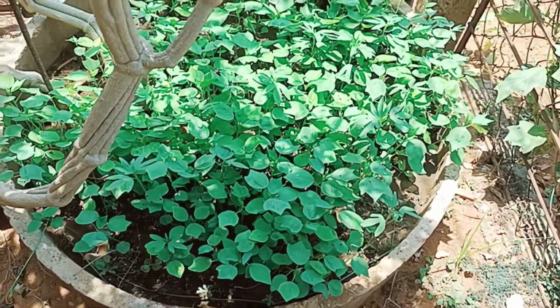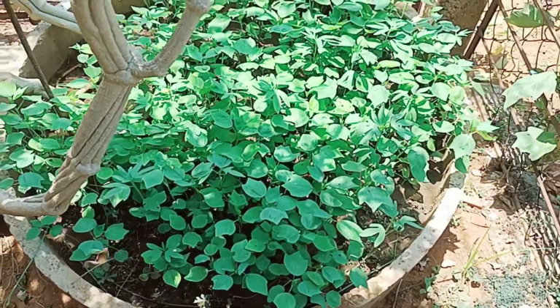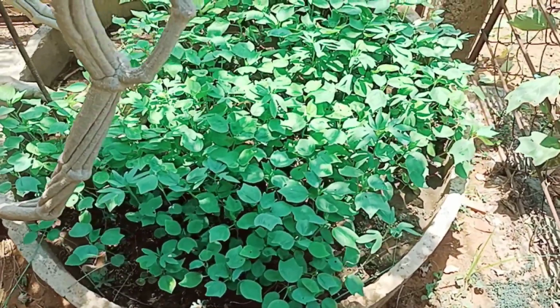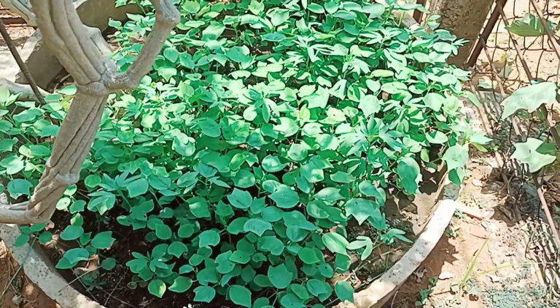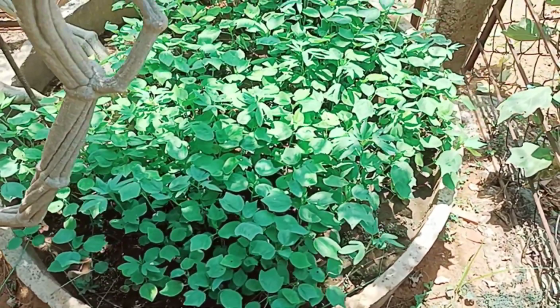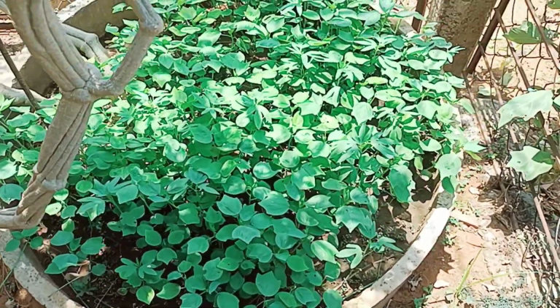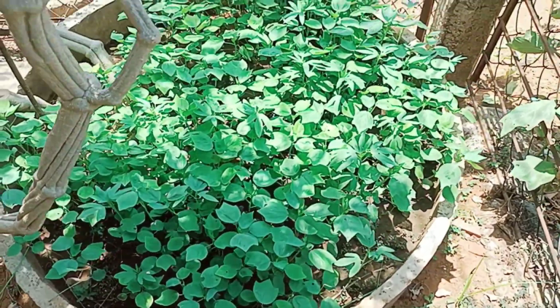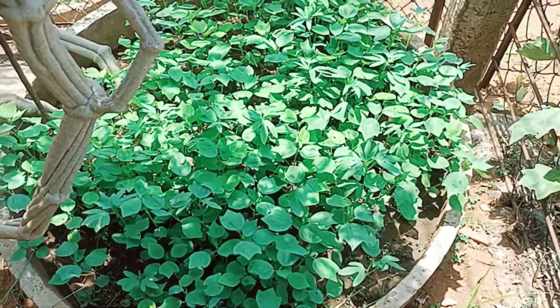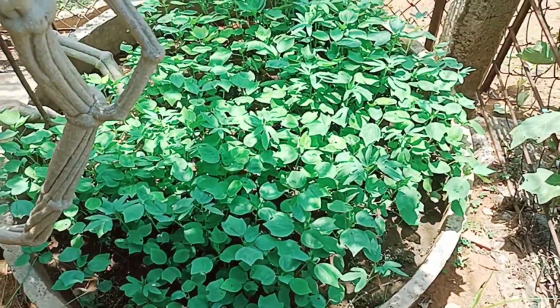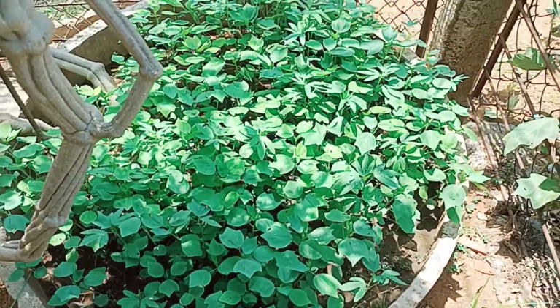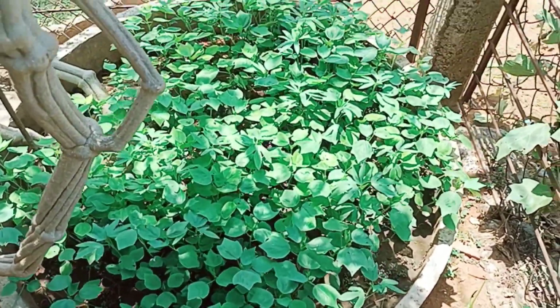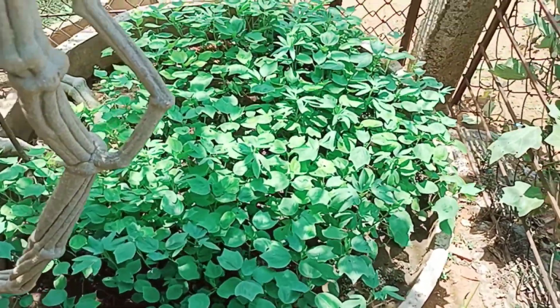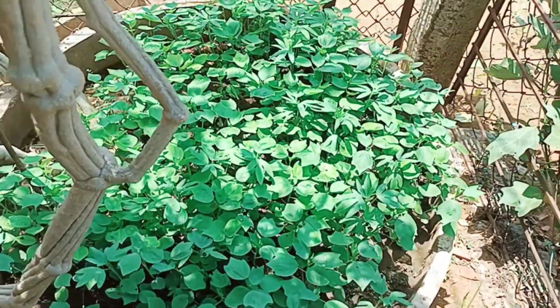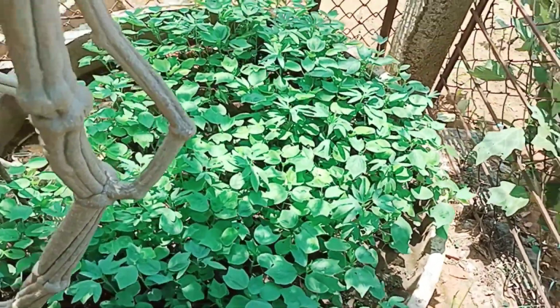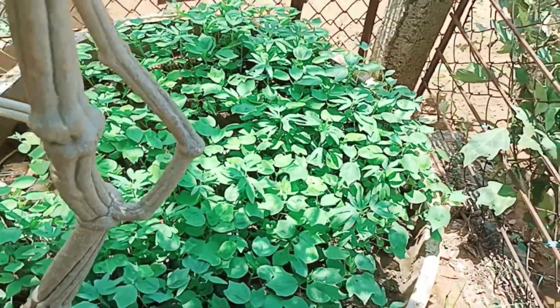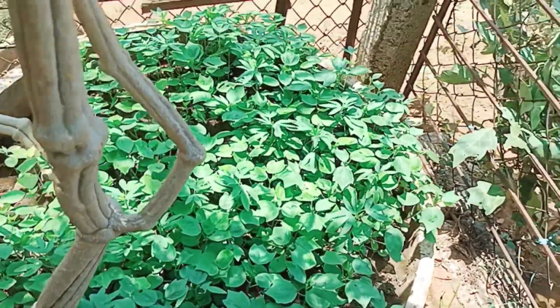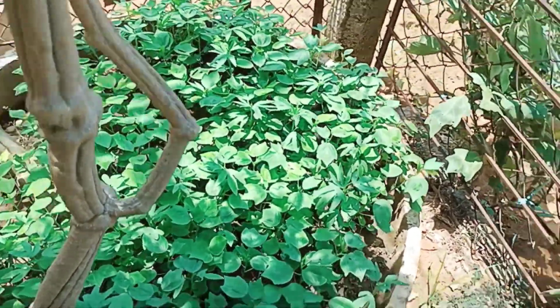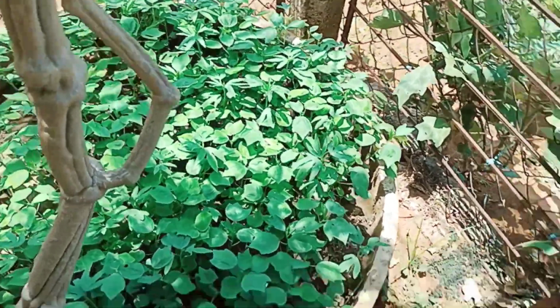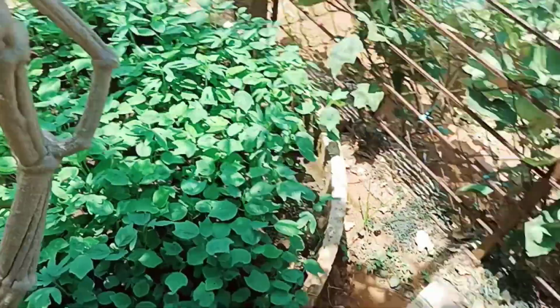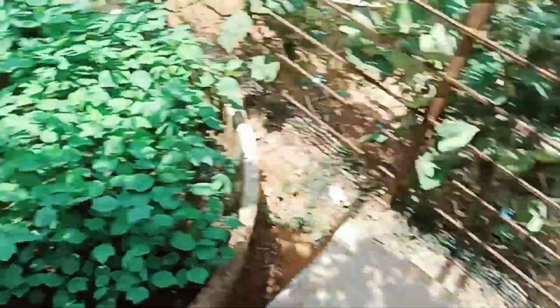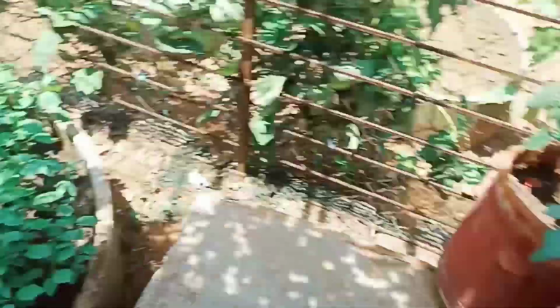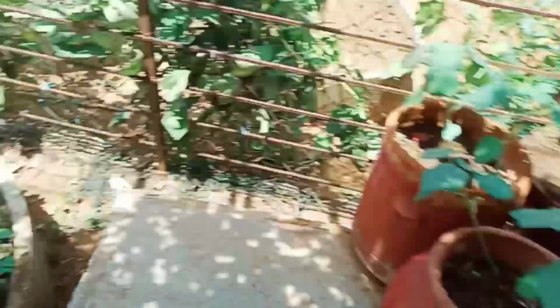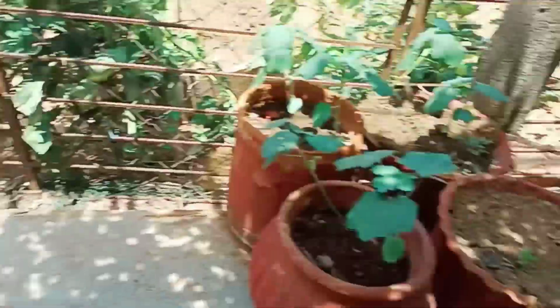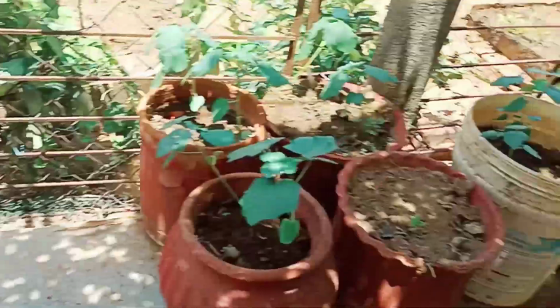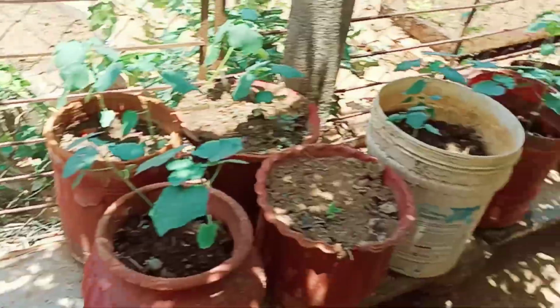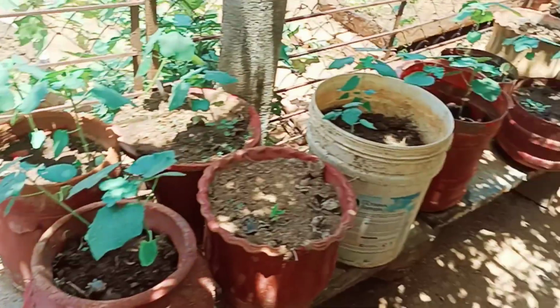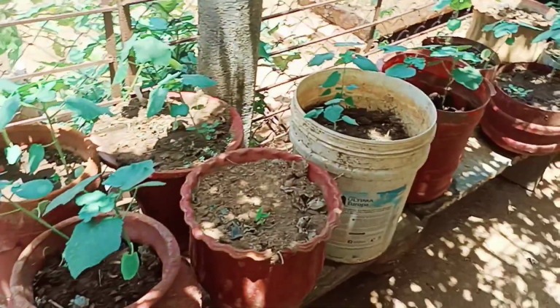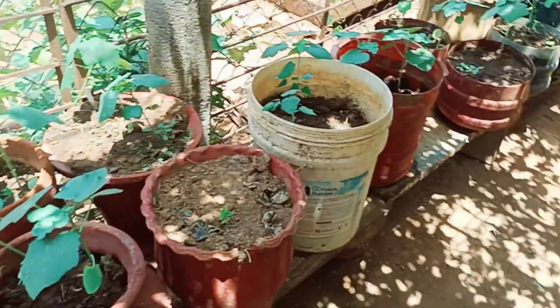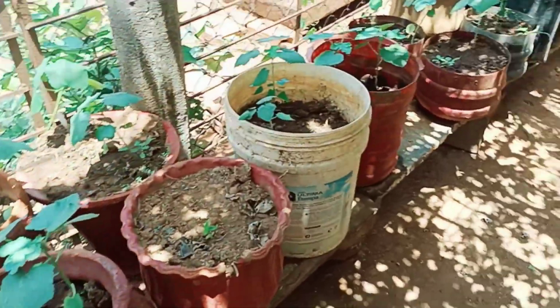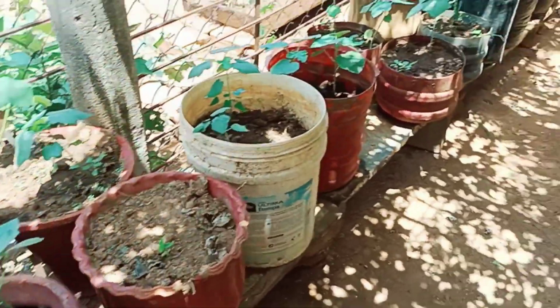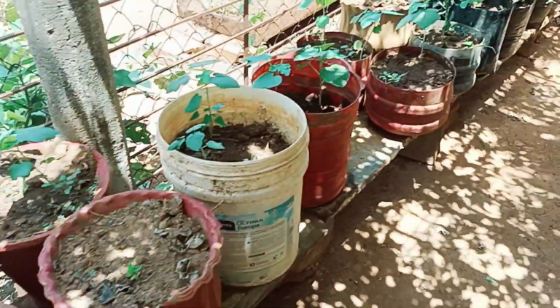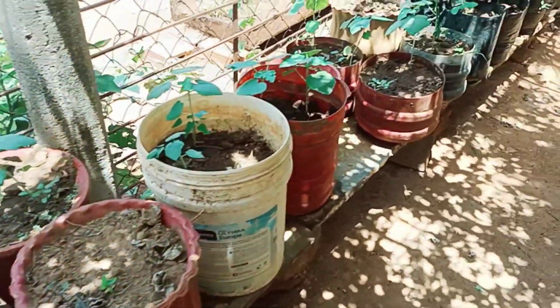You will see the area of the area. I think it will be a lot of damage.